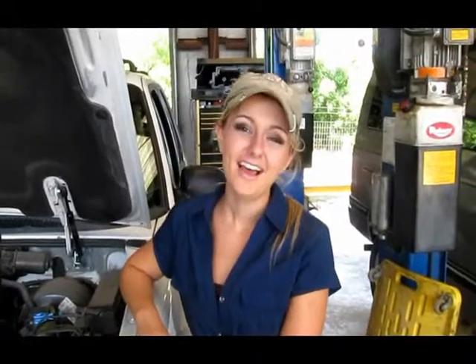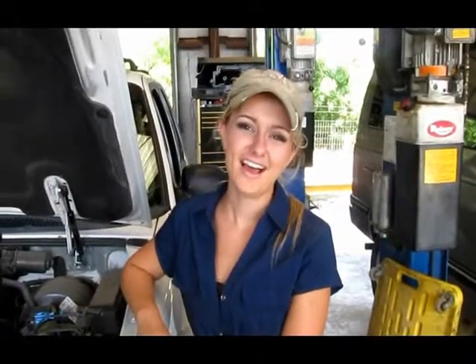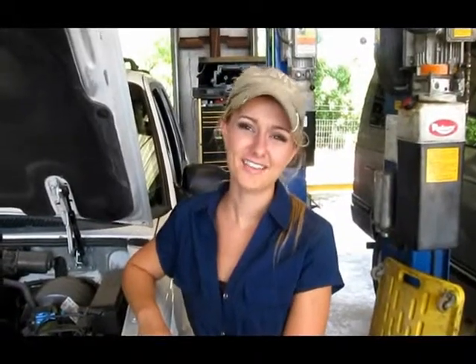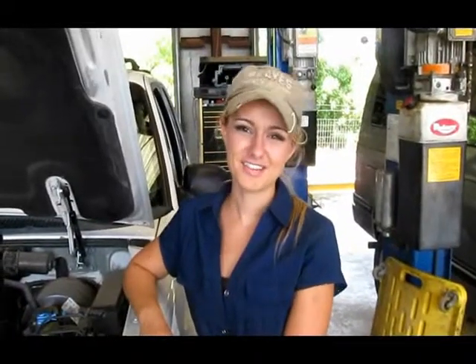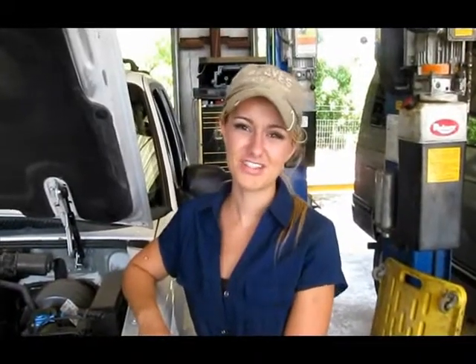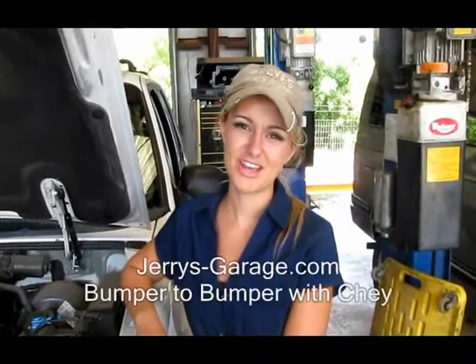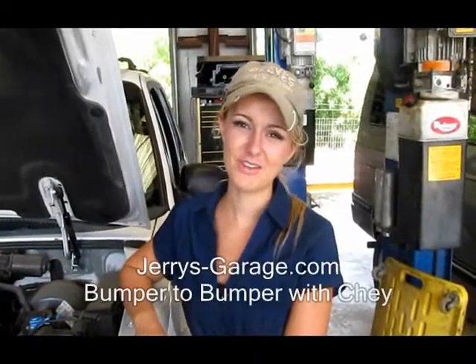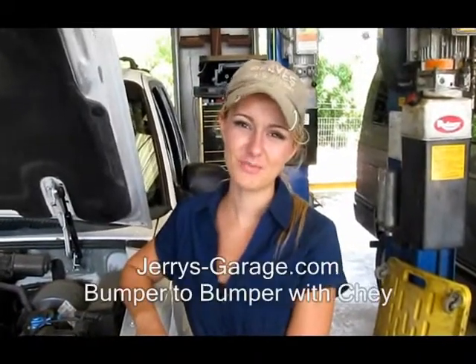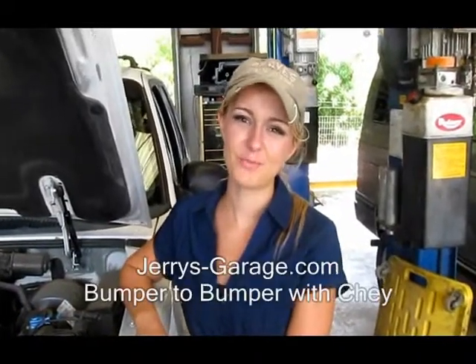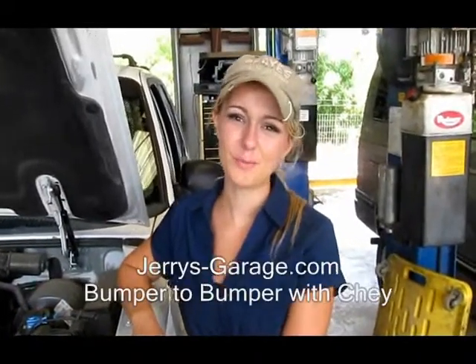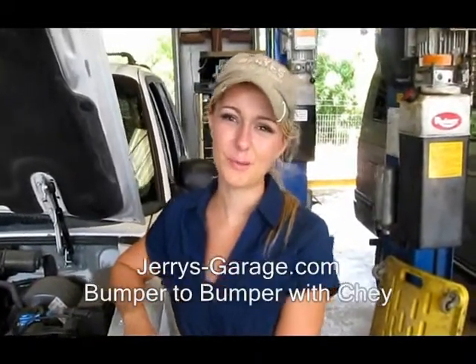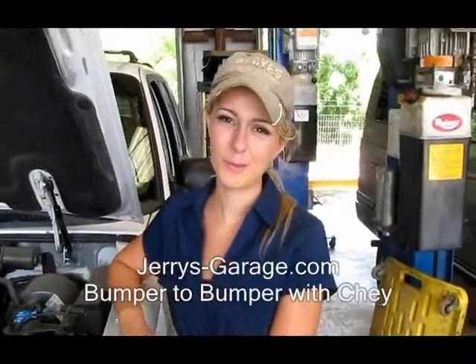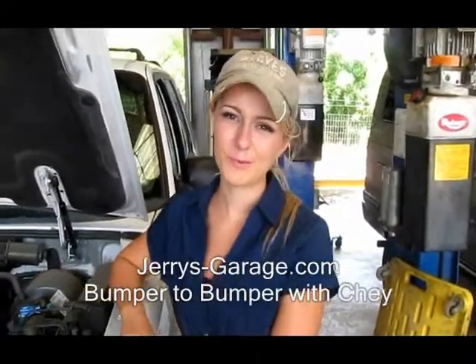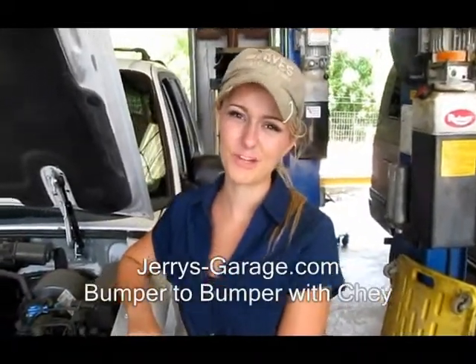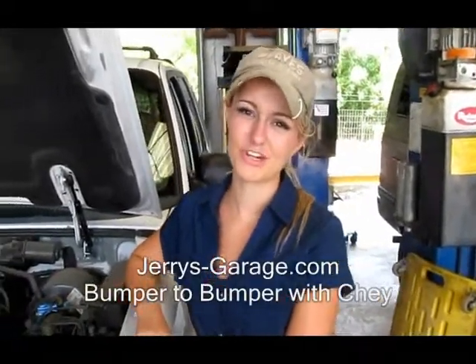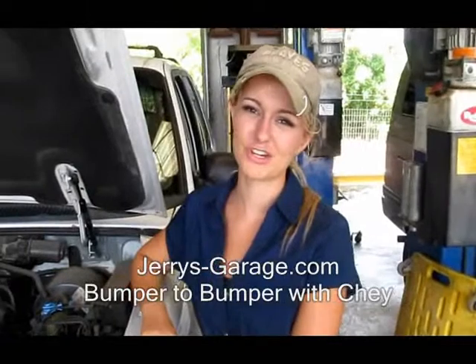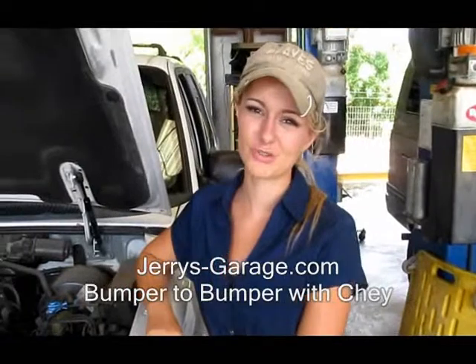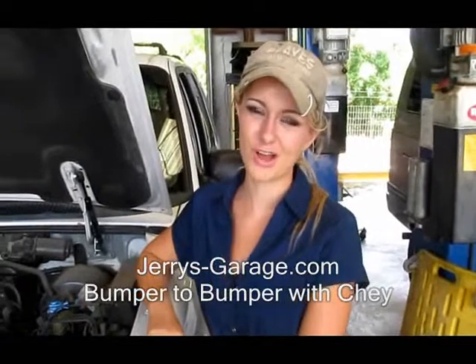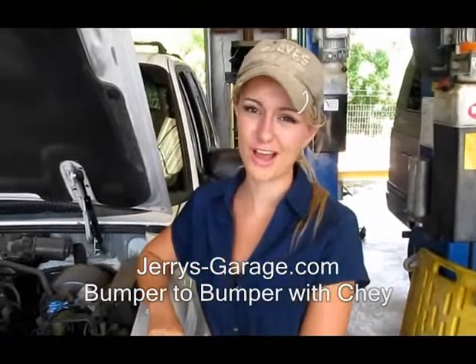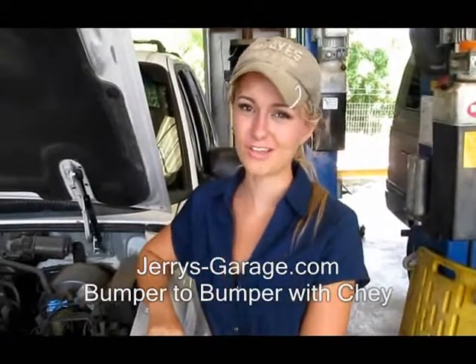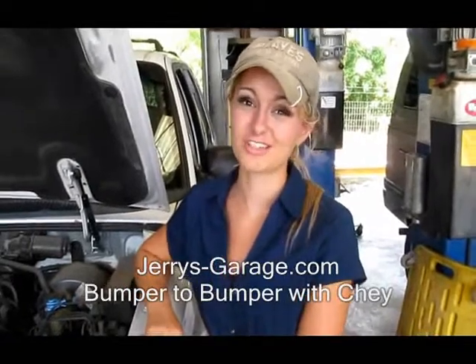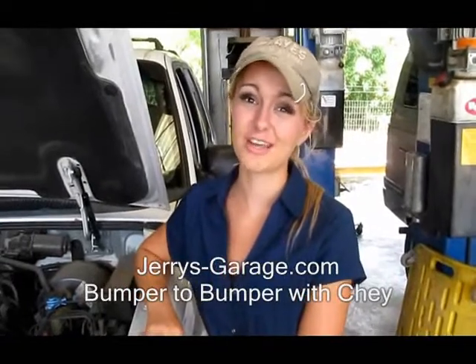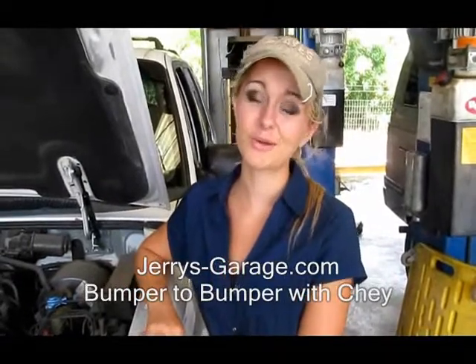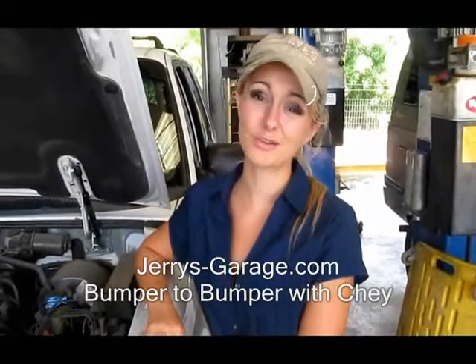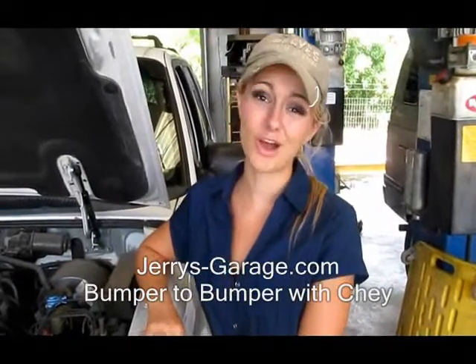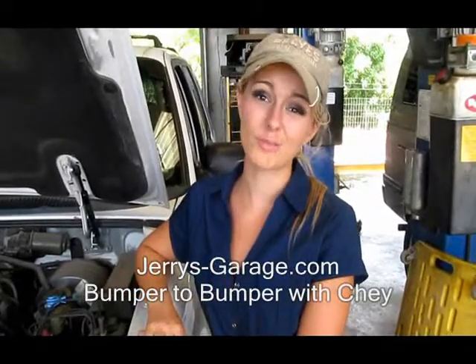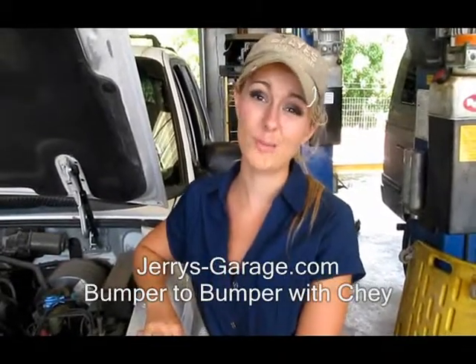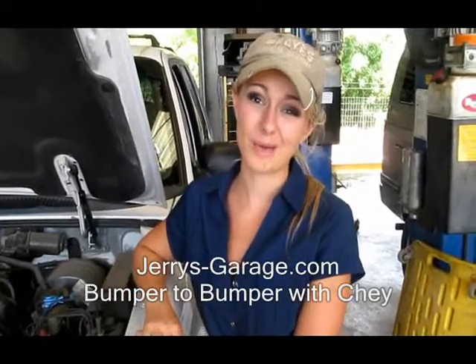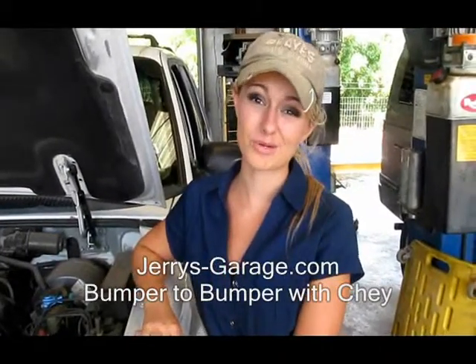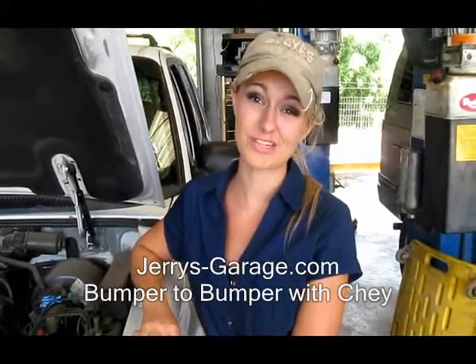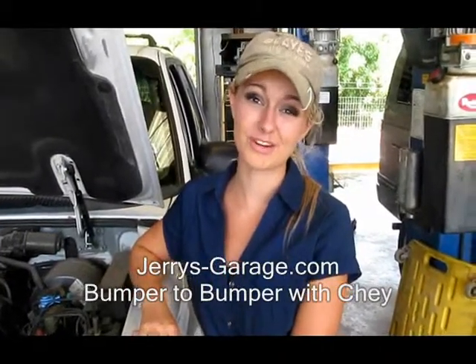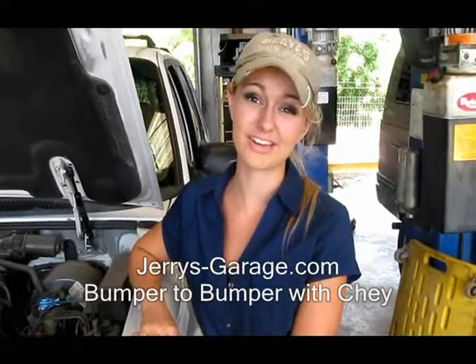Hi, this is Shay, bumper to bumper, at Jerry's Garage. Today we're going to talk about power steering.